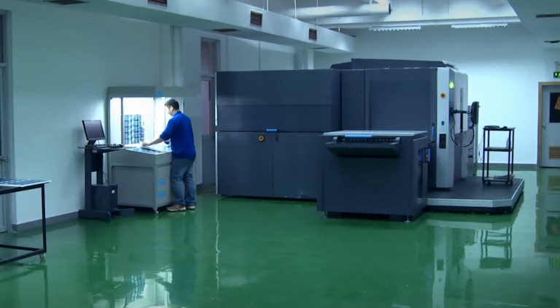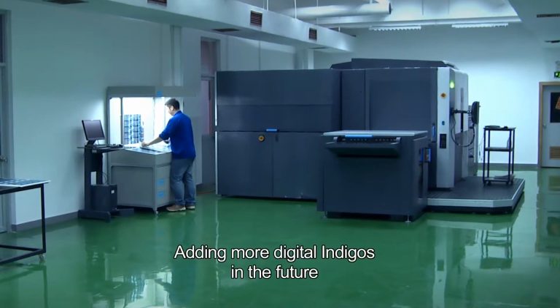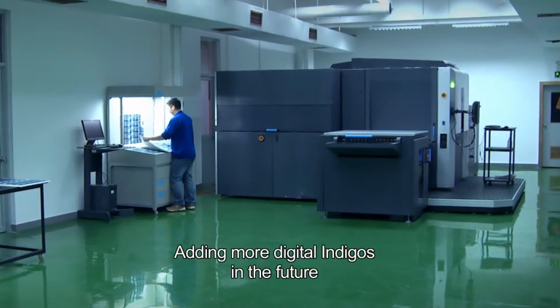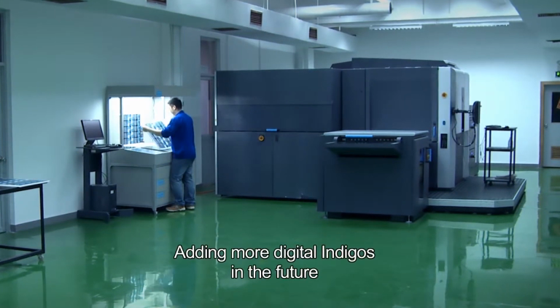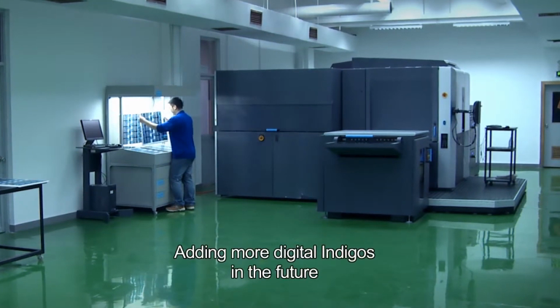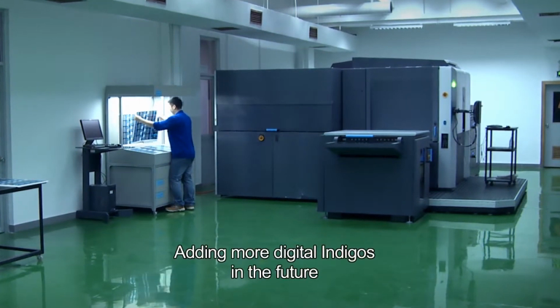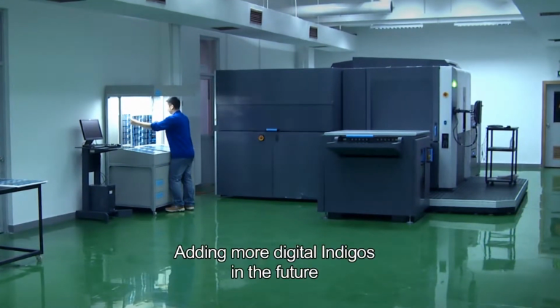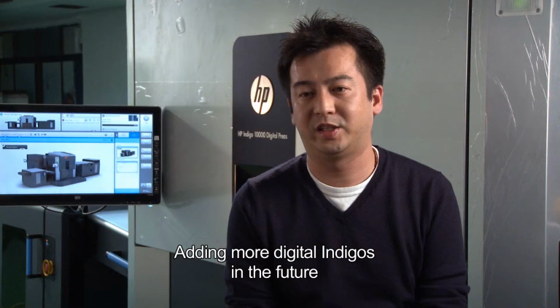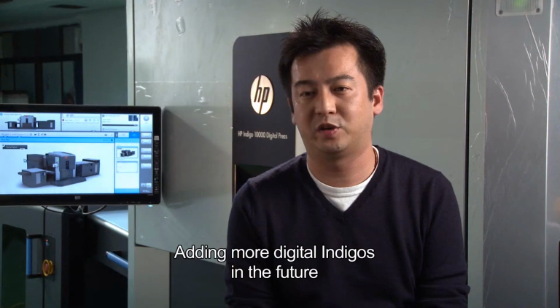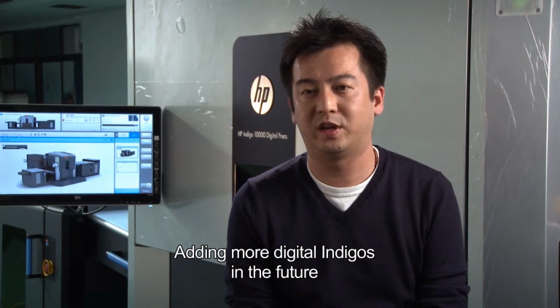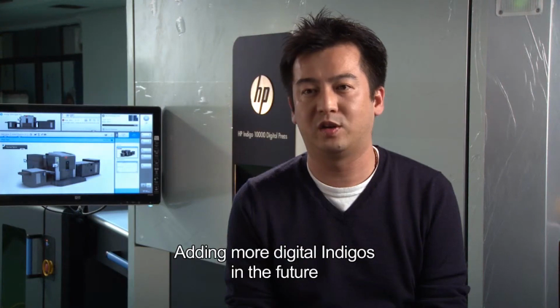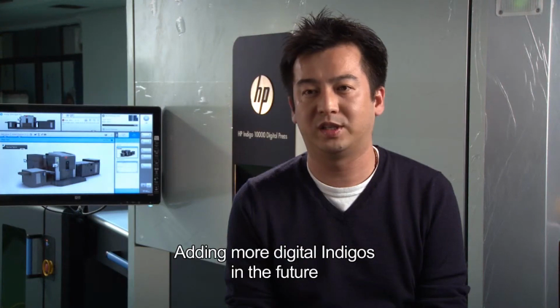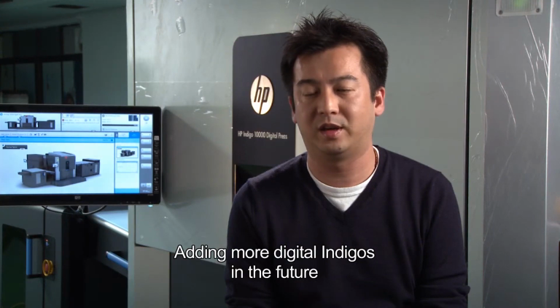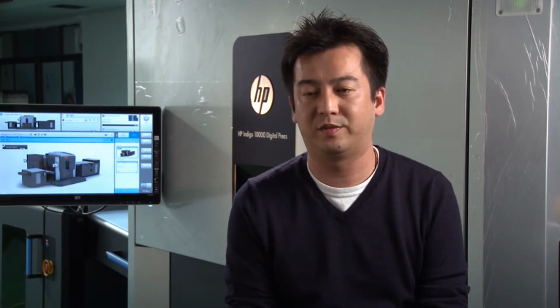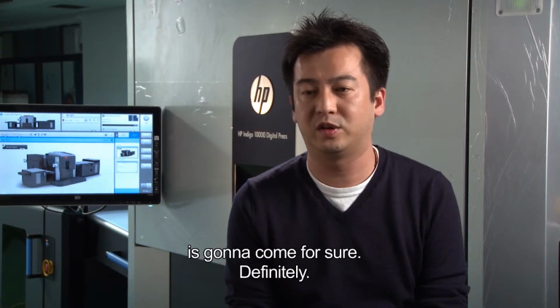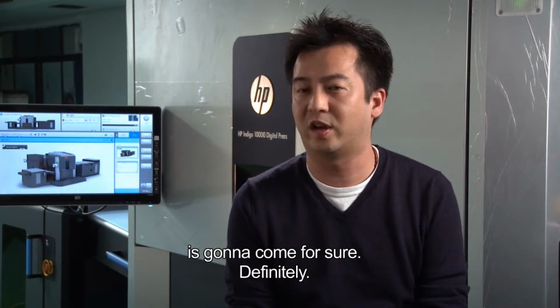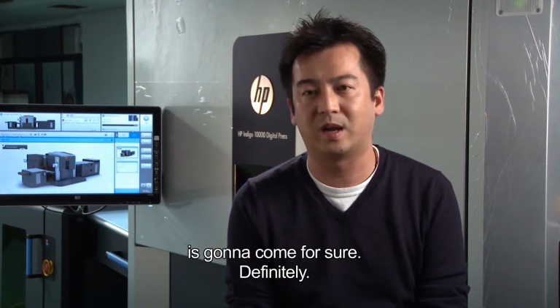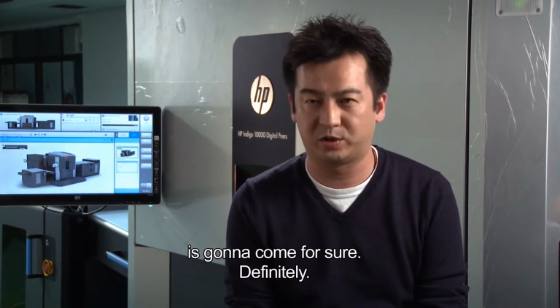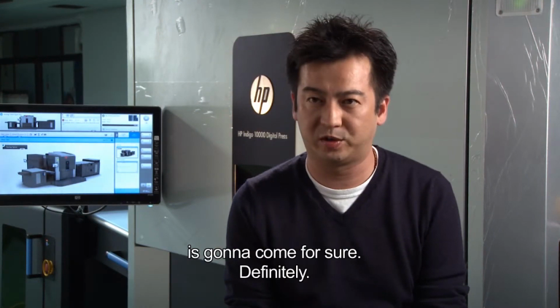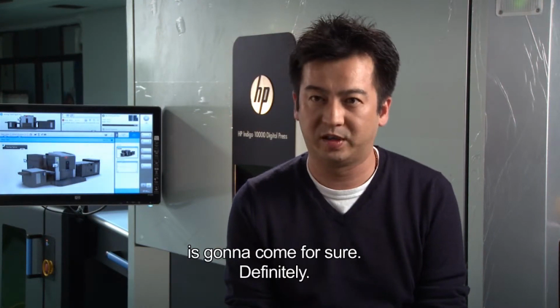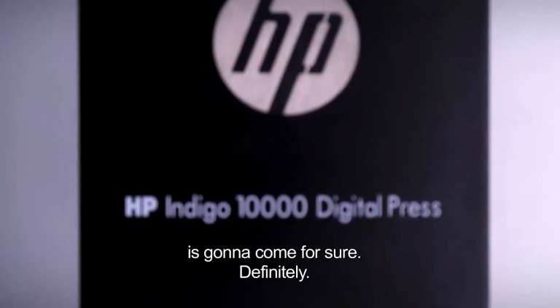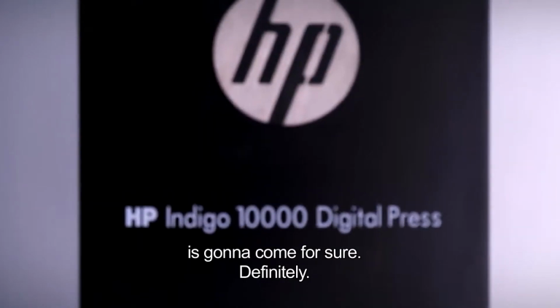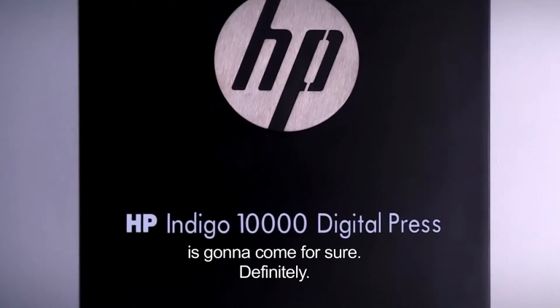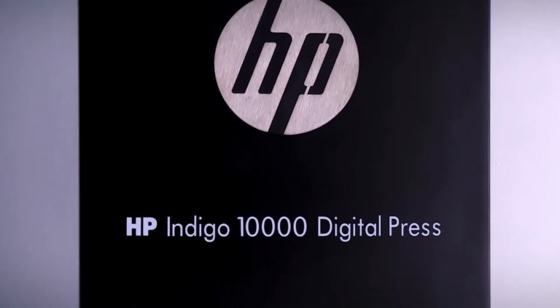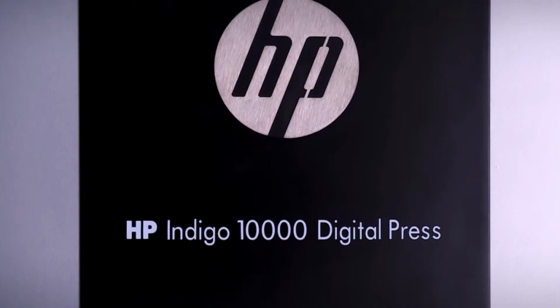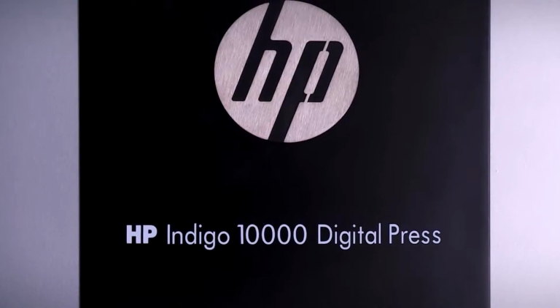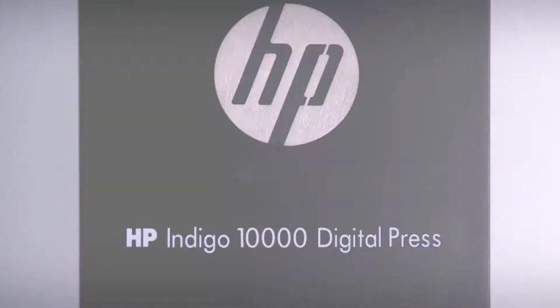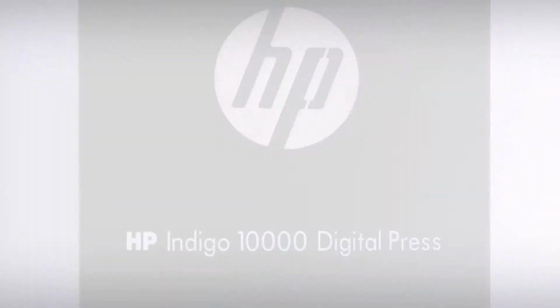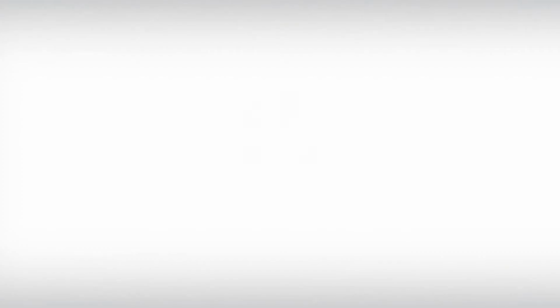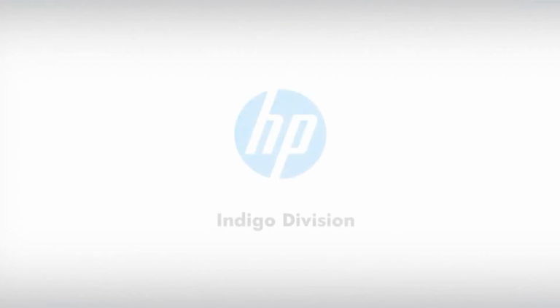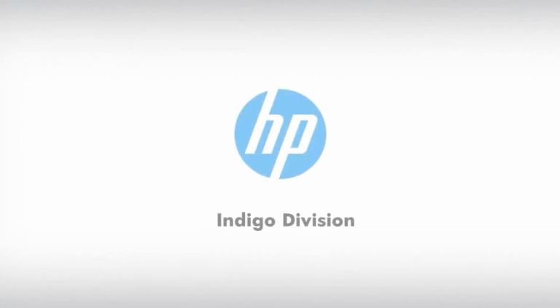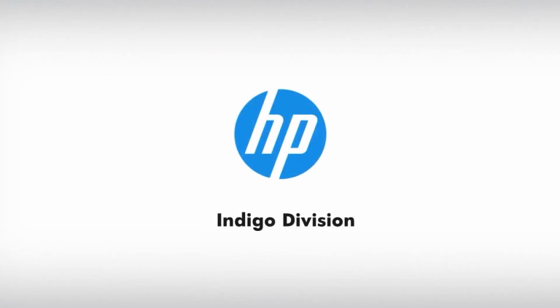Adding more digital Indigos in the future is going to come for sure. Definitely.